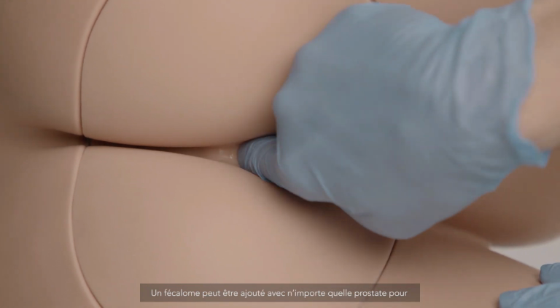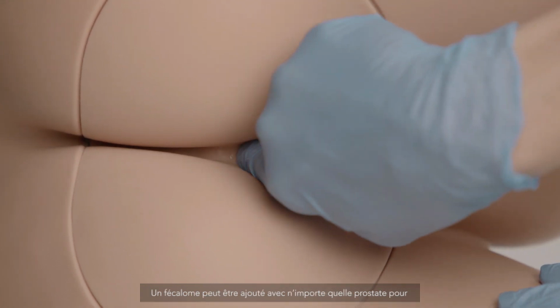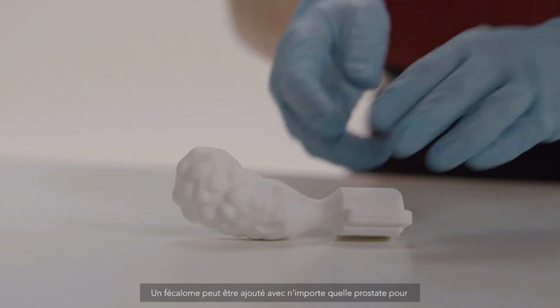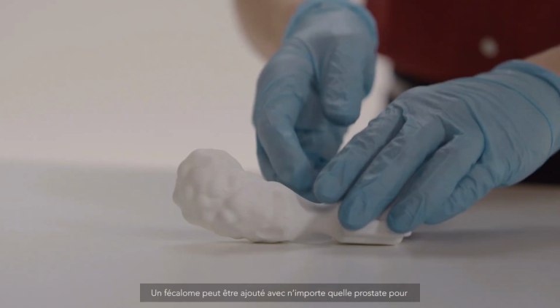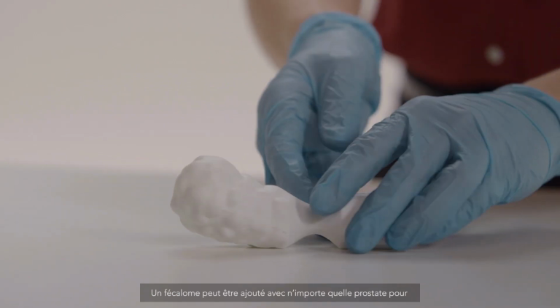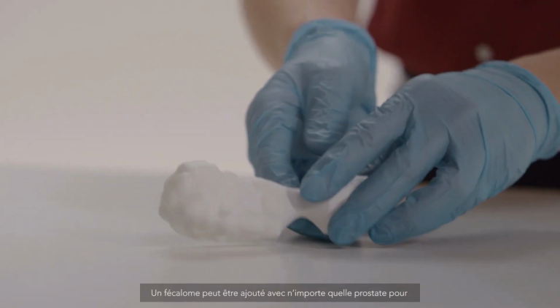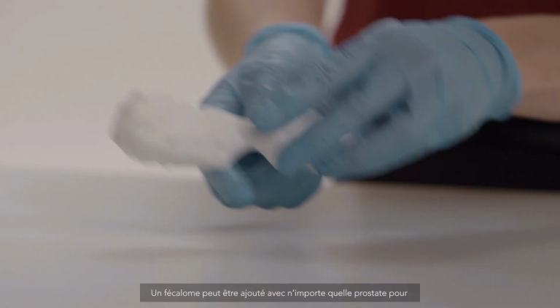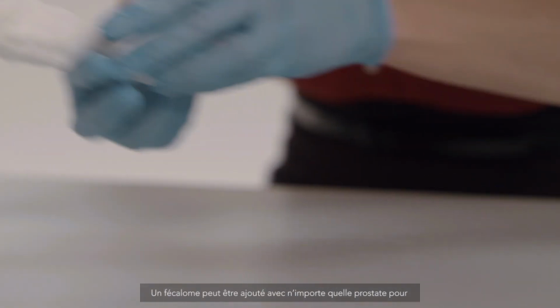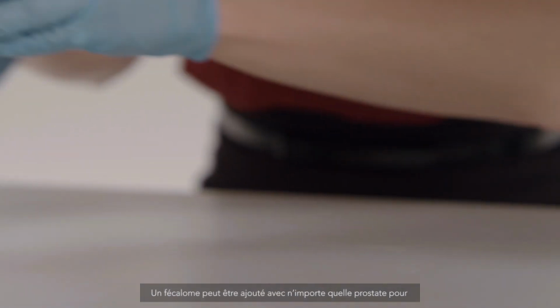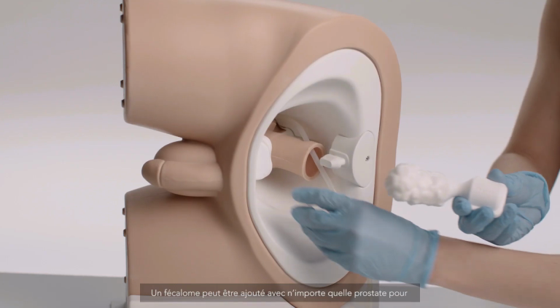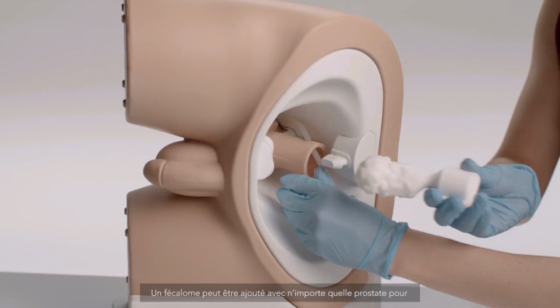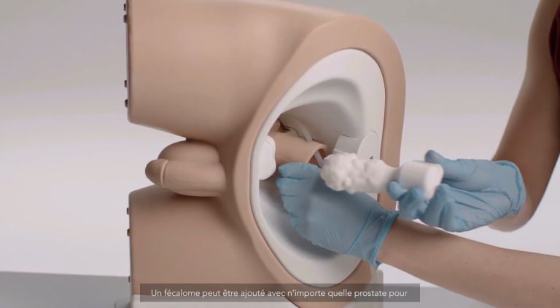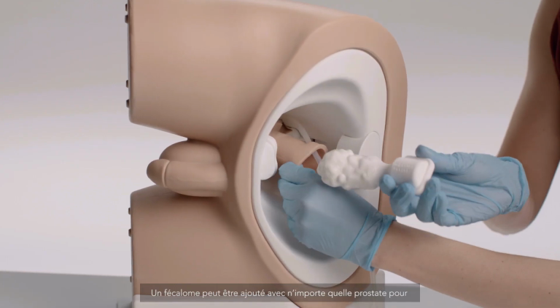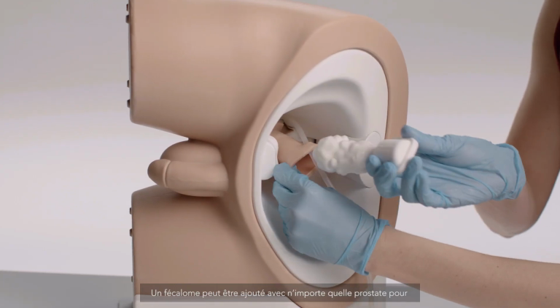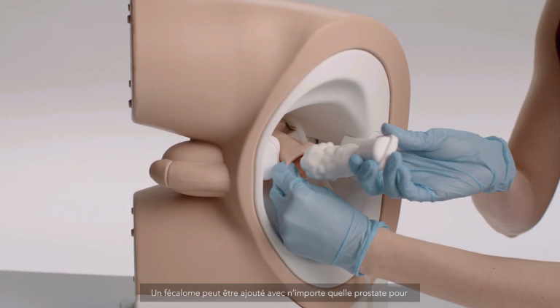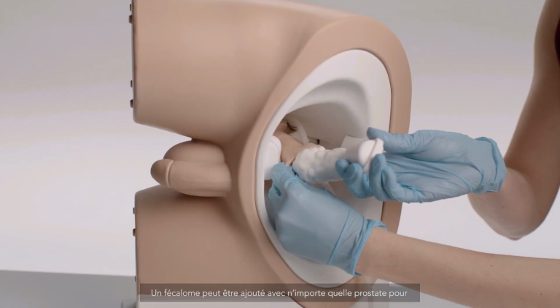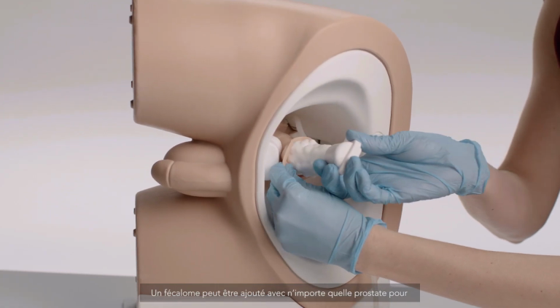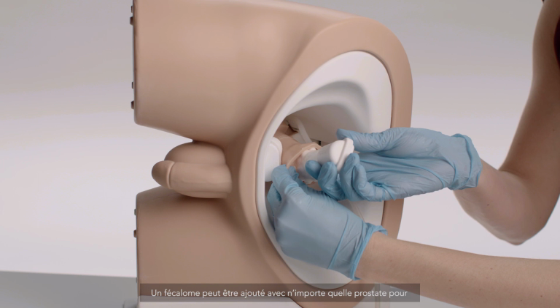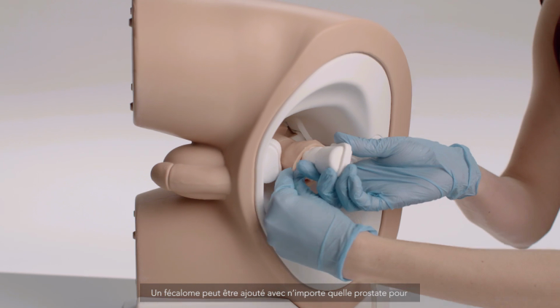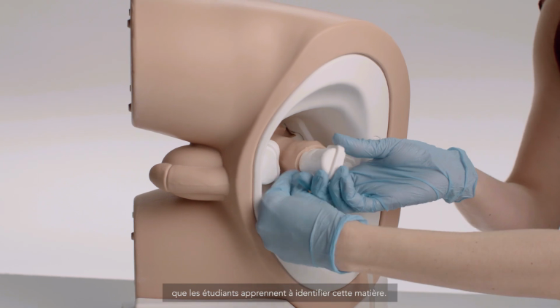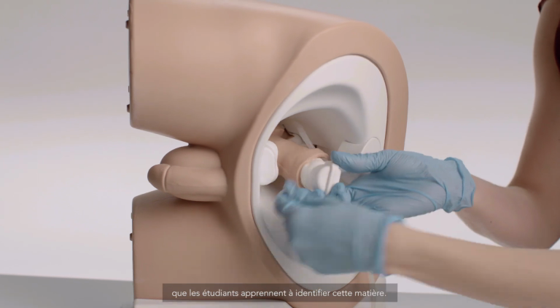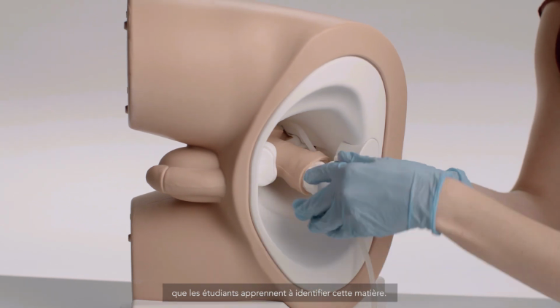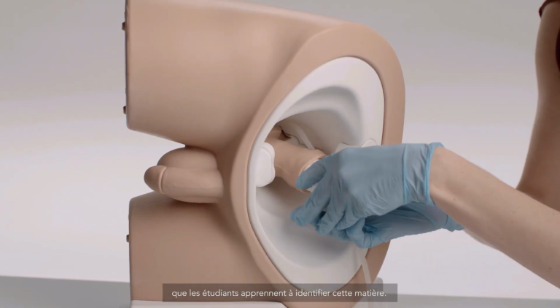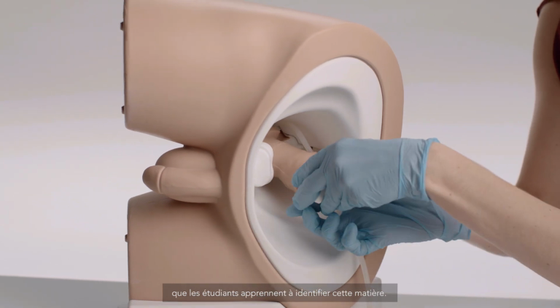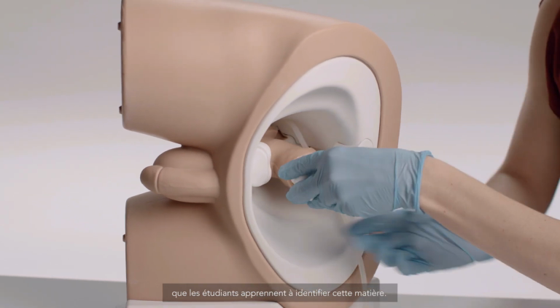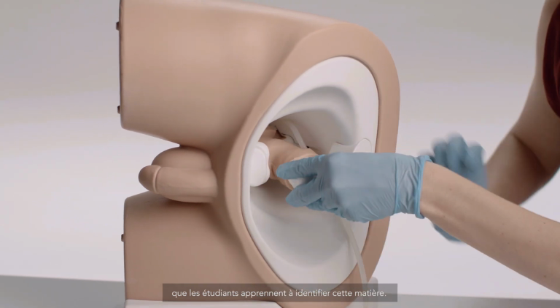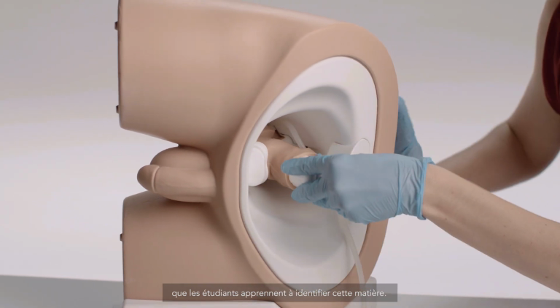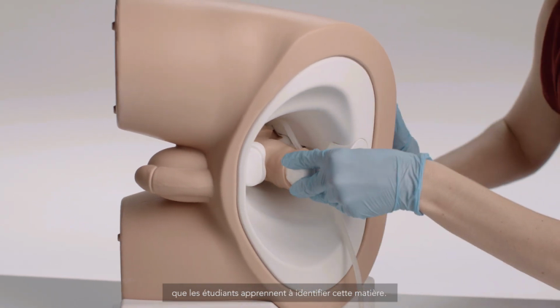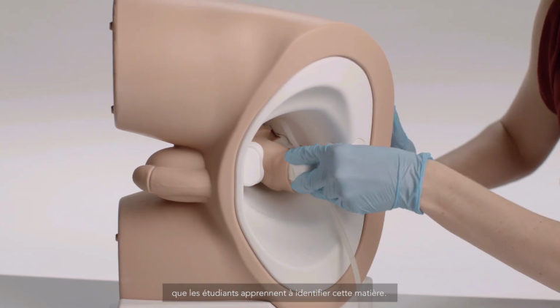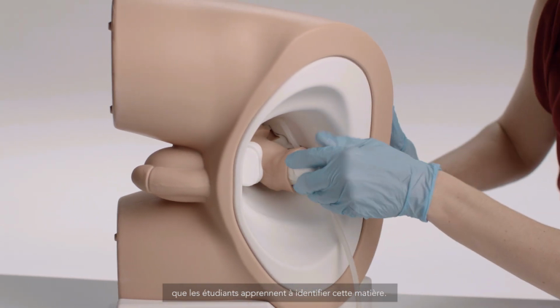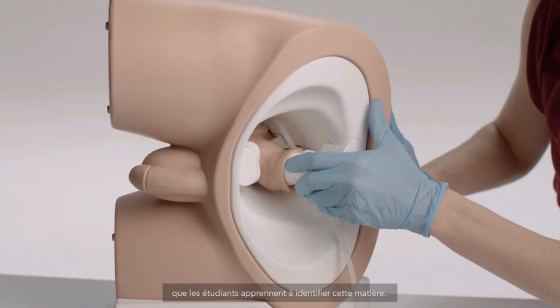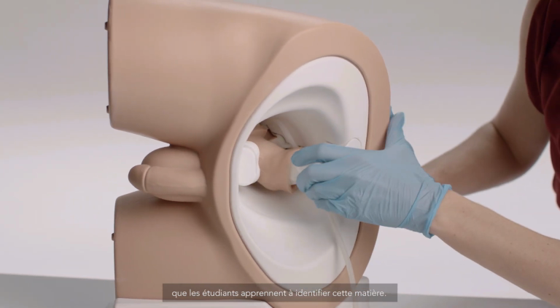Impacted fecal matter can be added in conjunction with any of the prostates, to help students learn to distinguish this common finding.